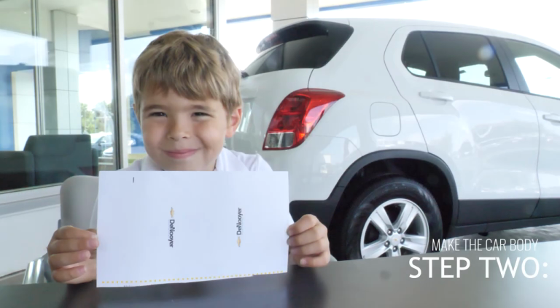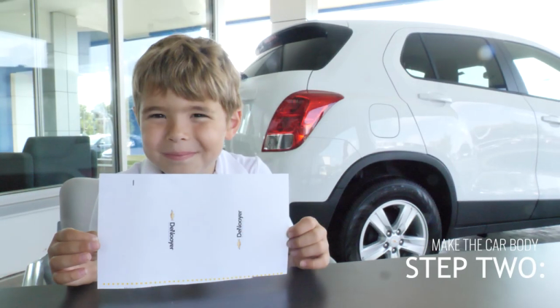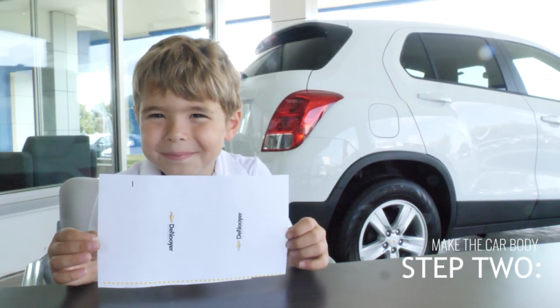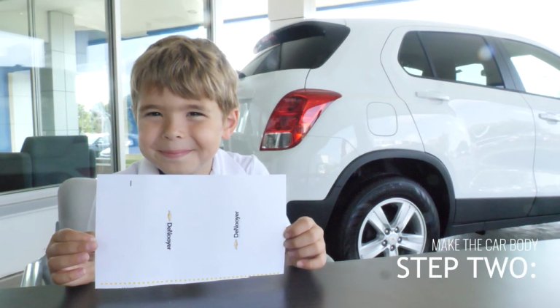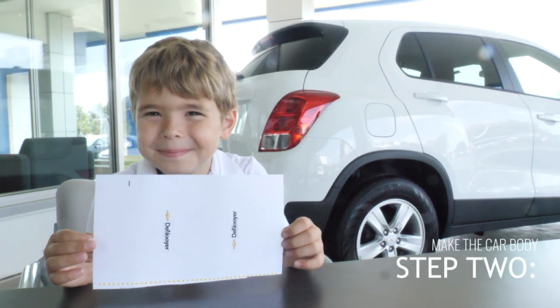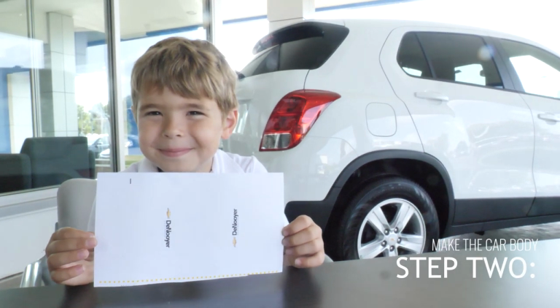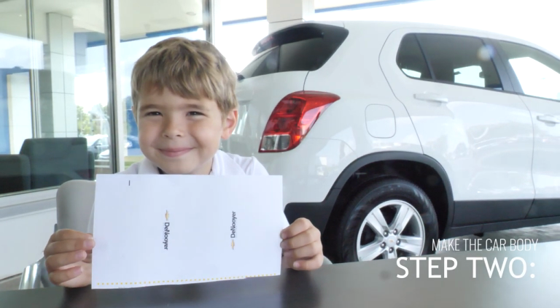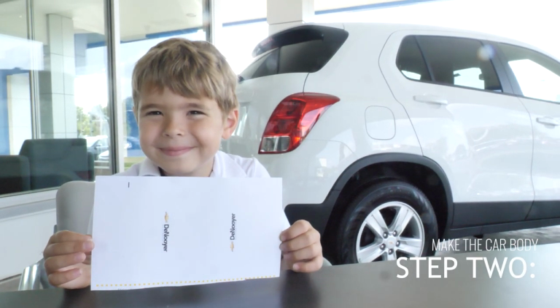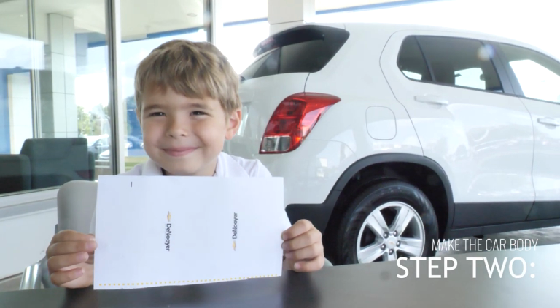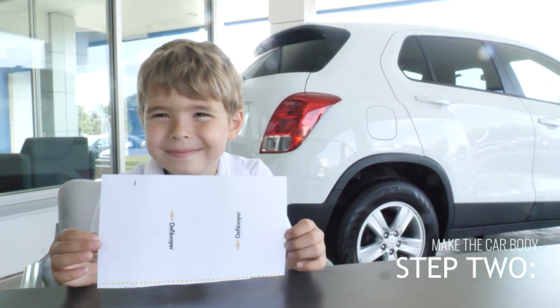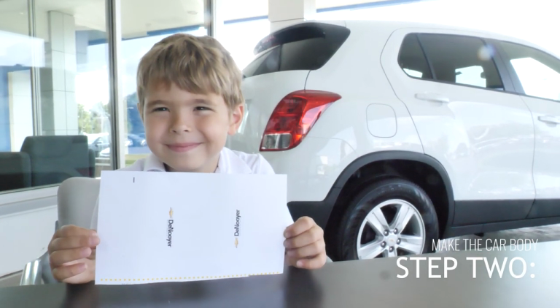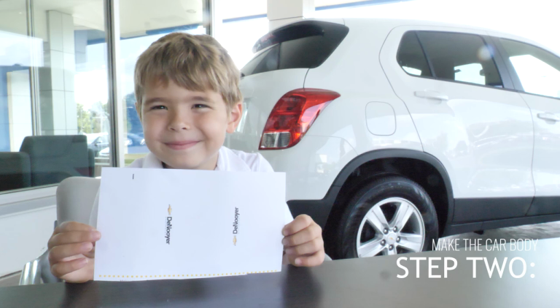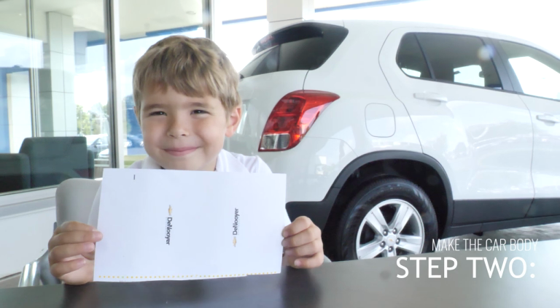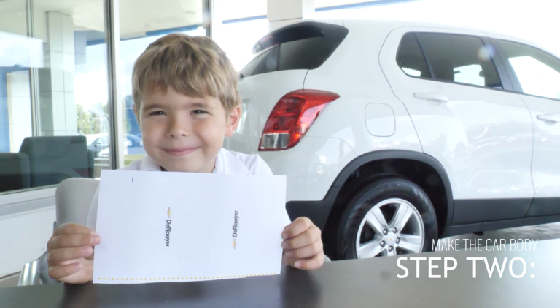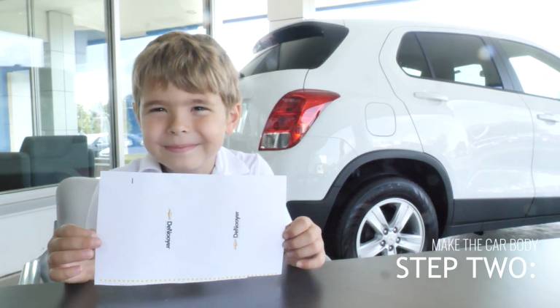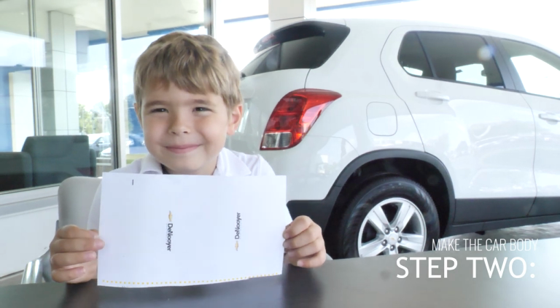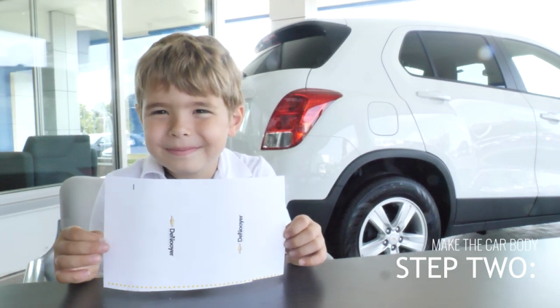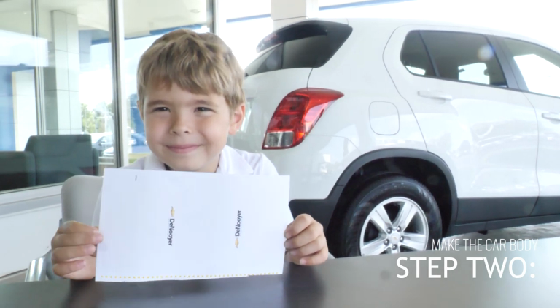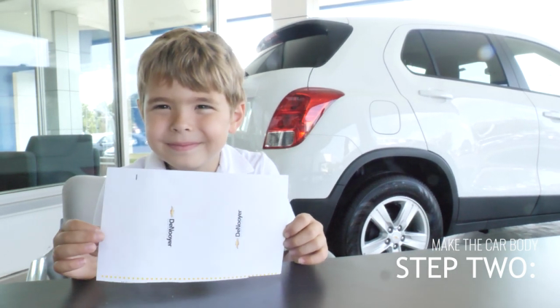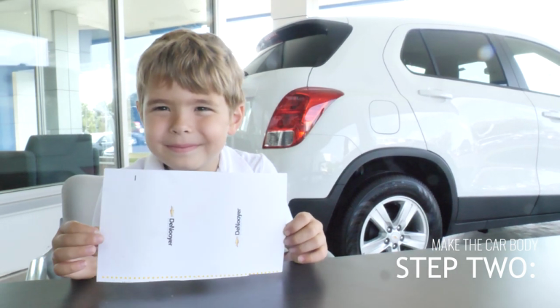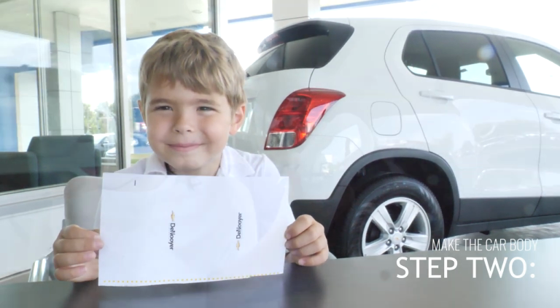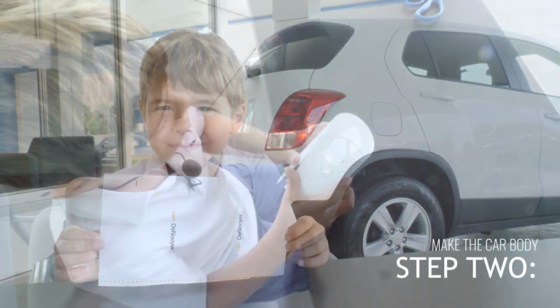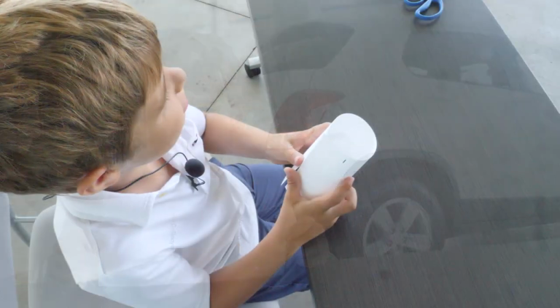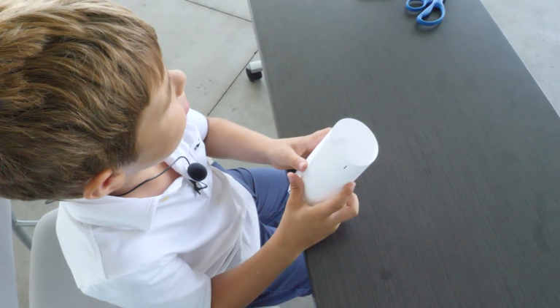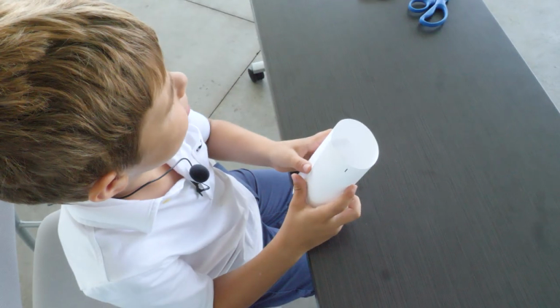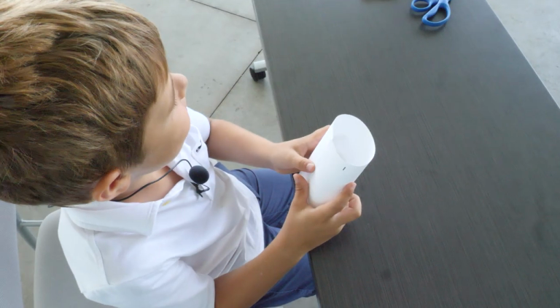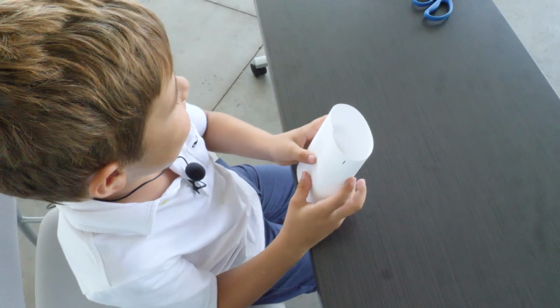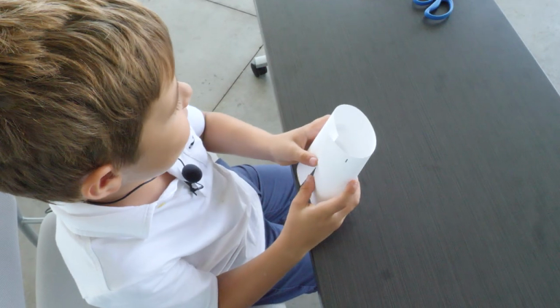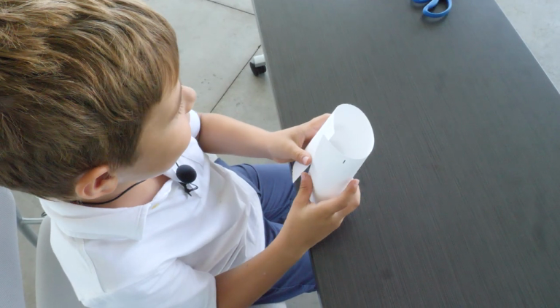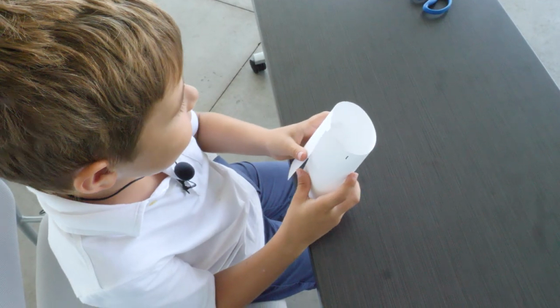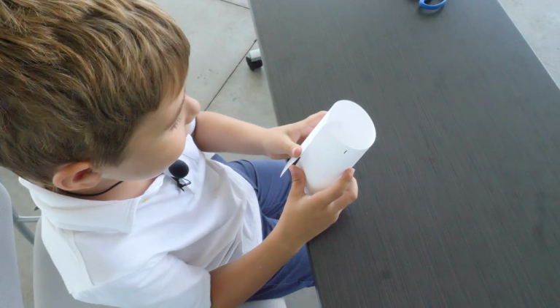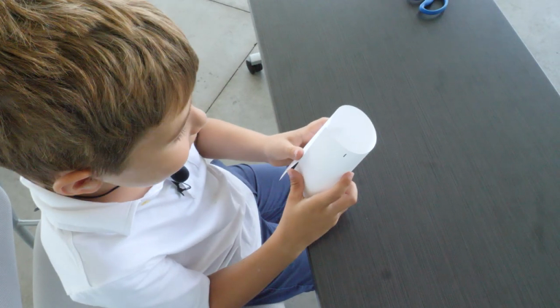Now it's time to put your car together. Watch as Daniel rolls the body to the small line guide and tapes it together.